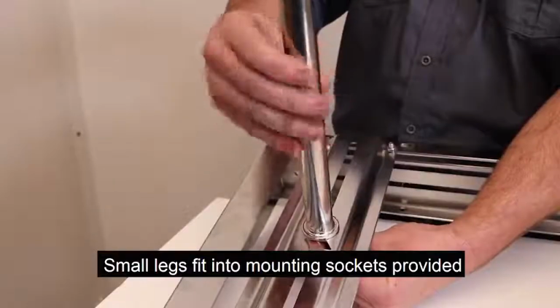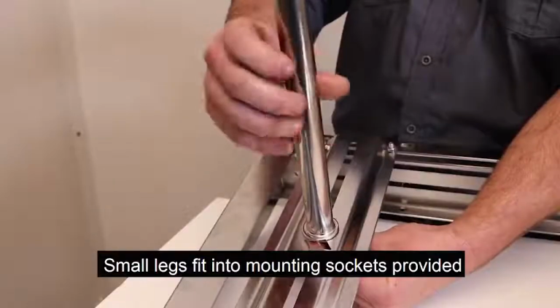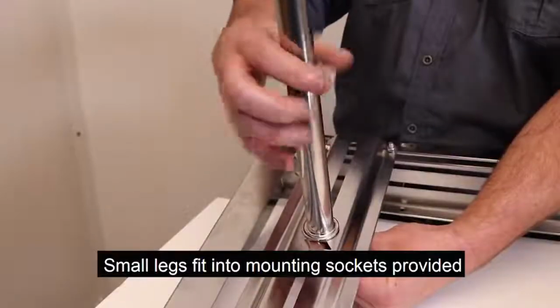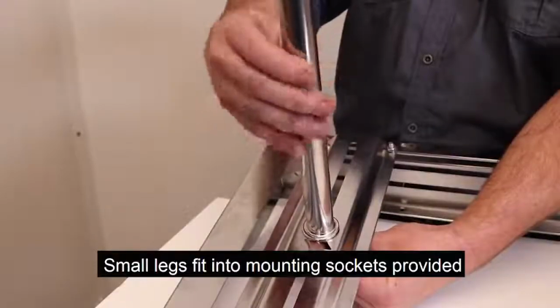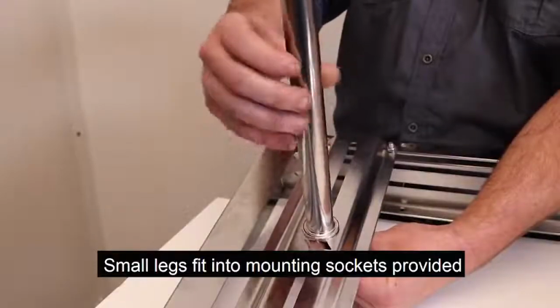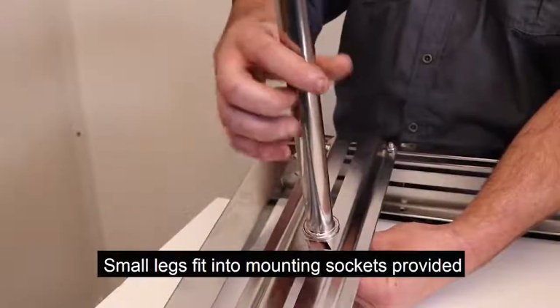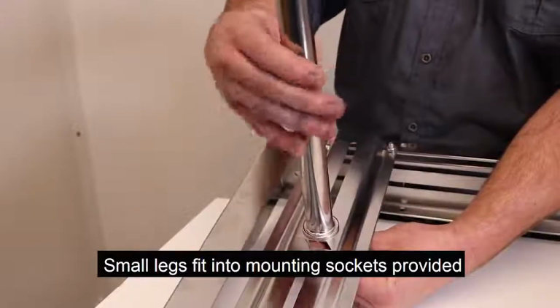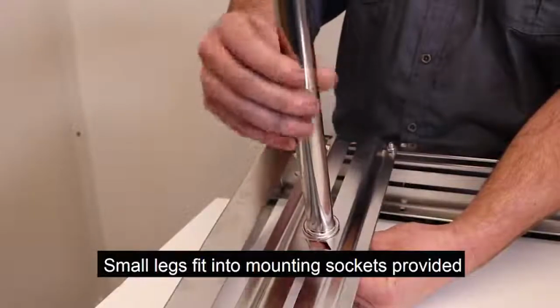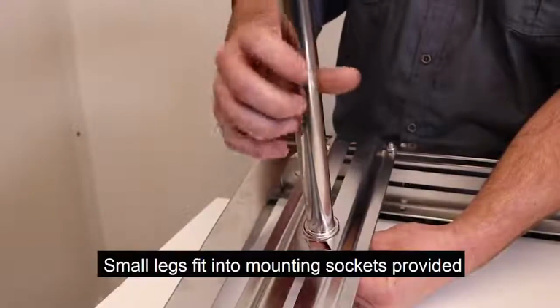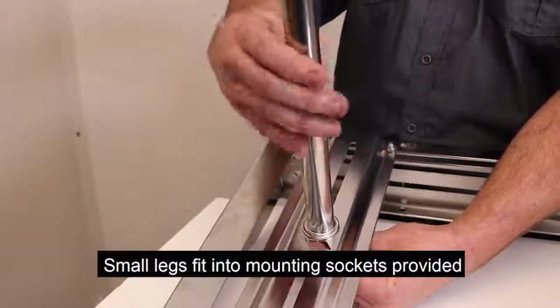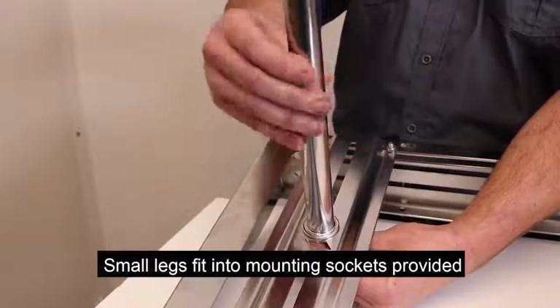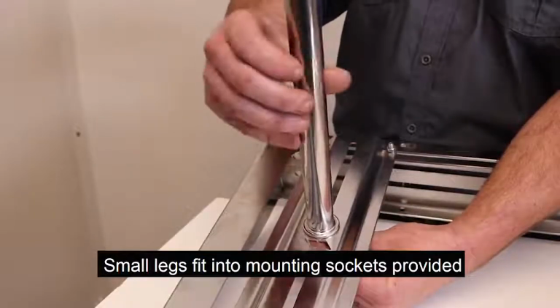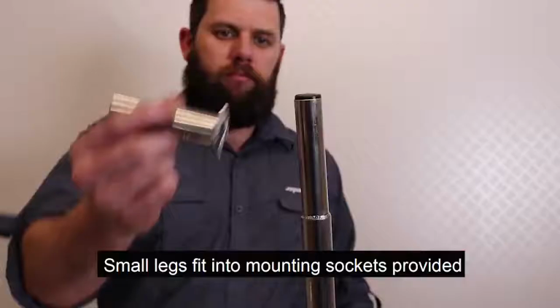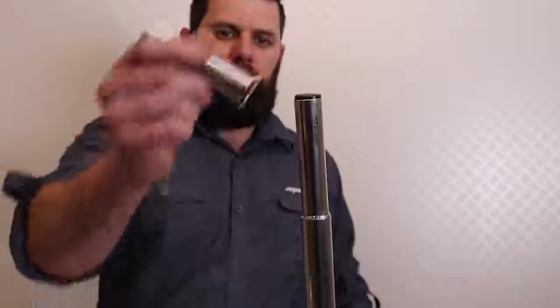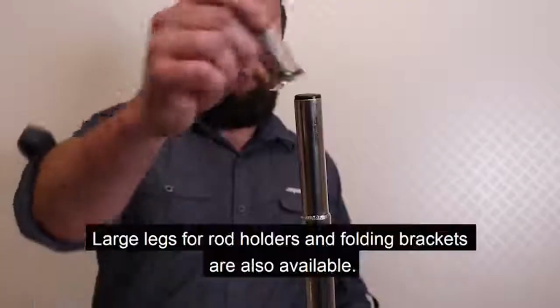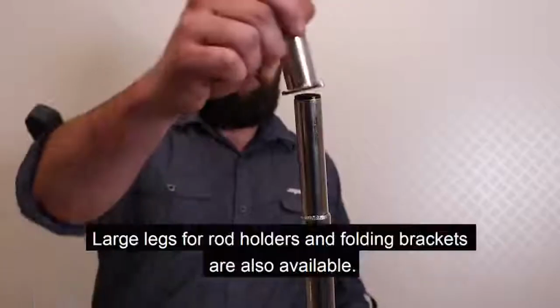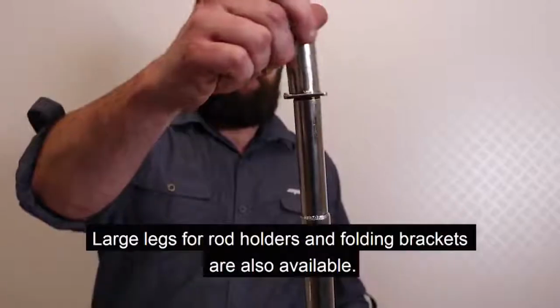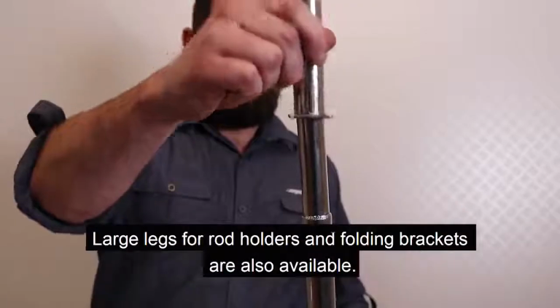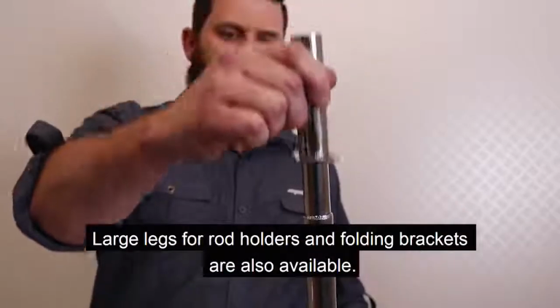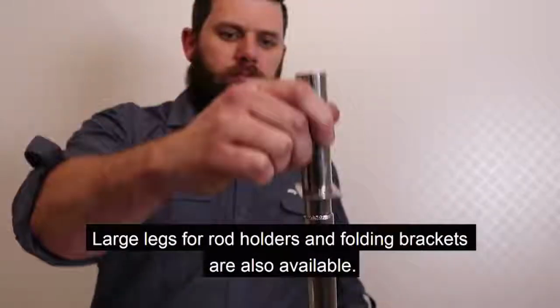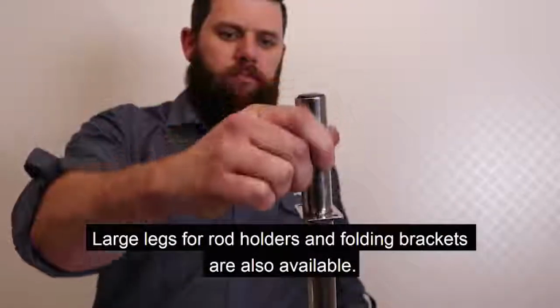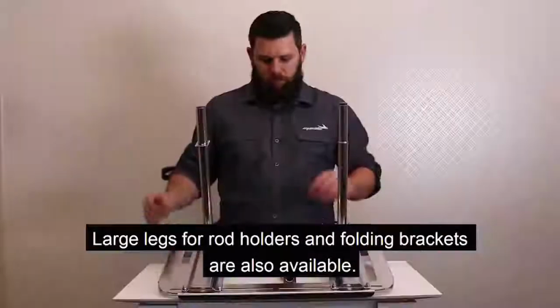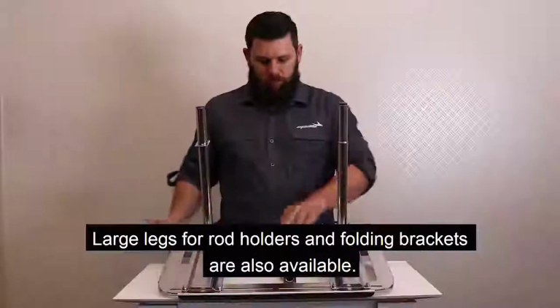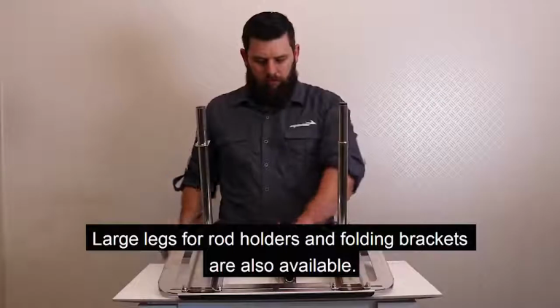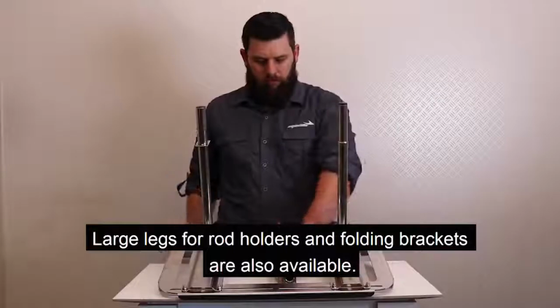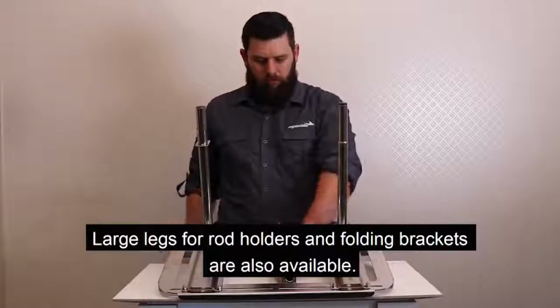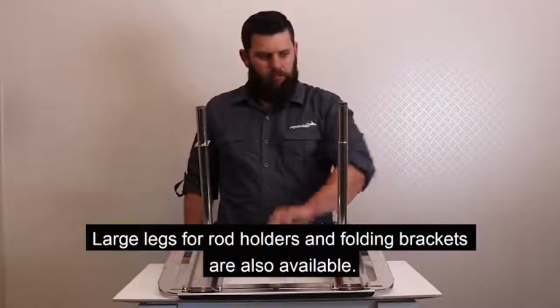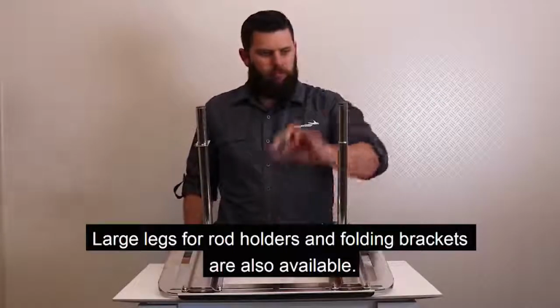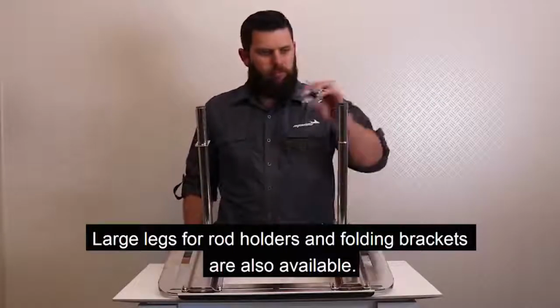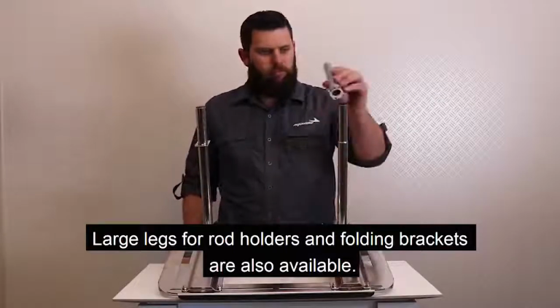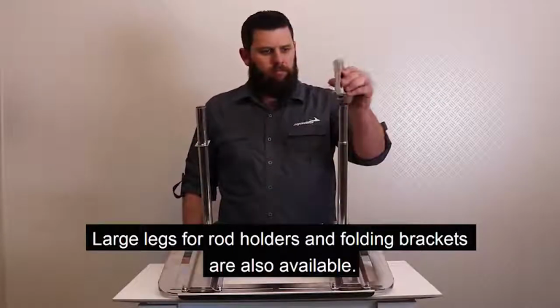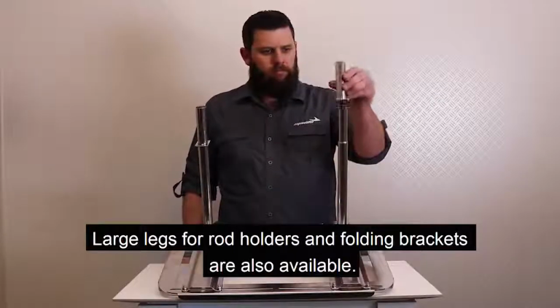Small legs fit into mounting sockets provided. Large legs for rod holders and folding brackets are also available.